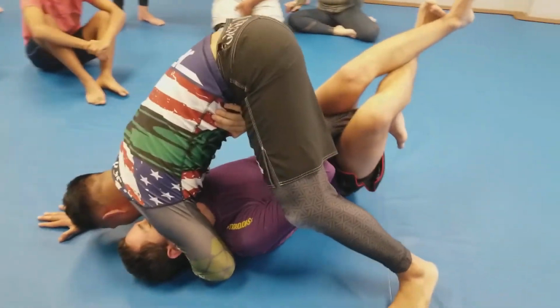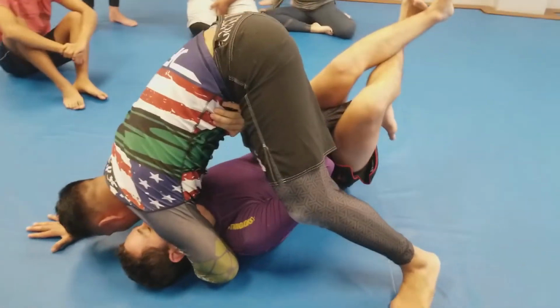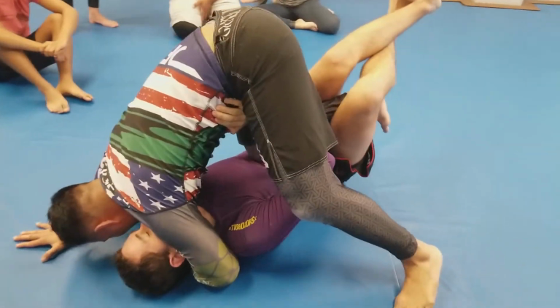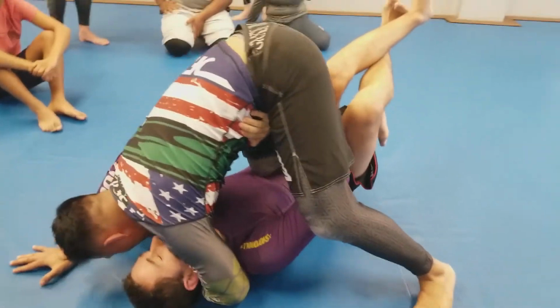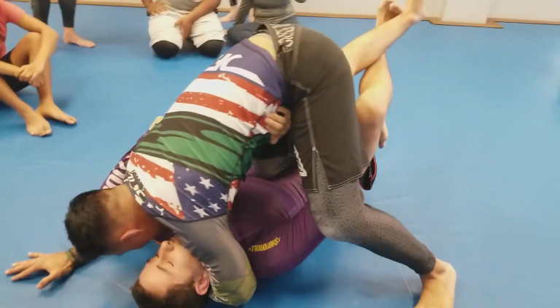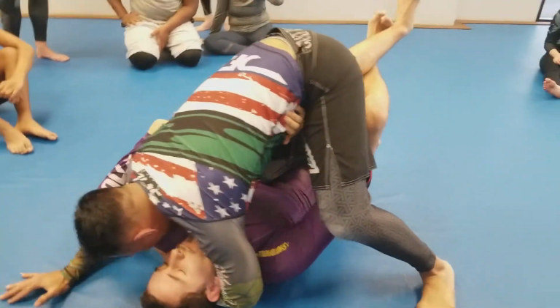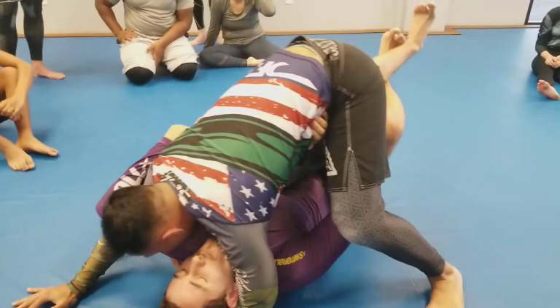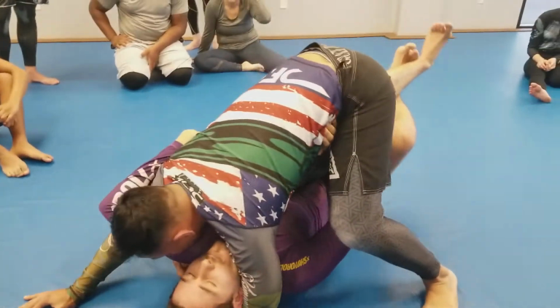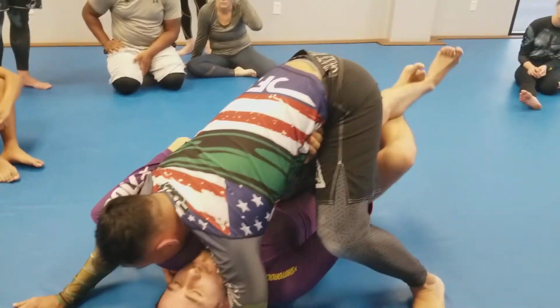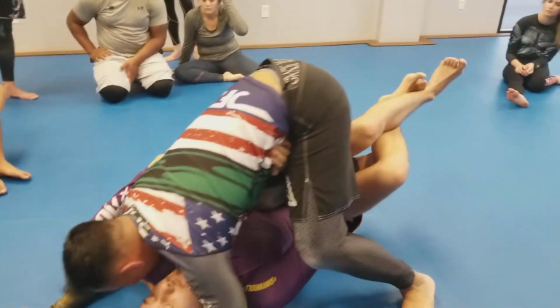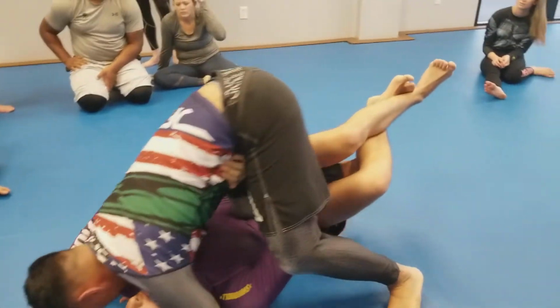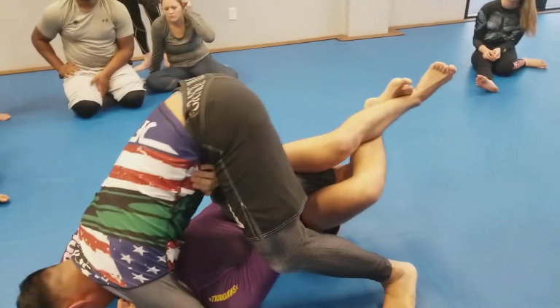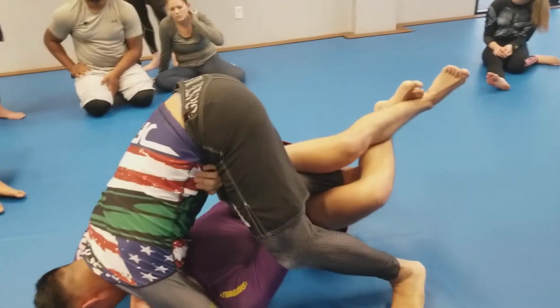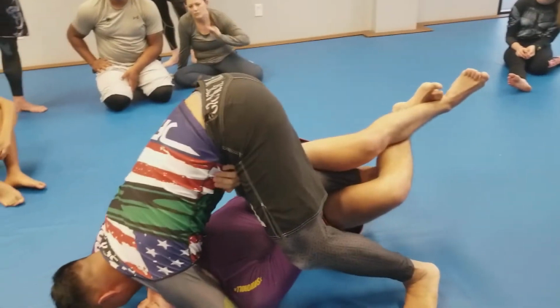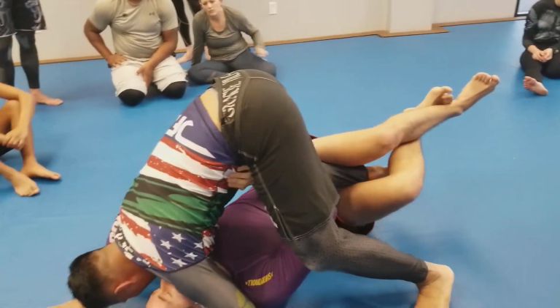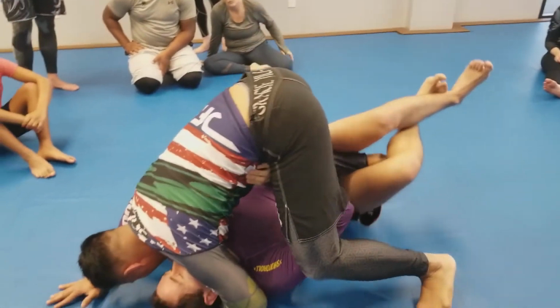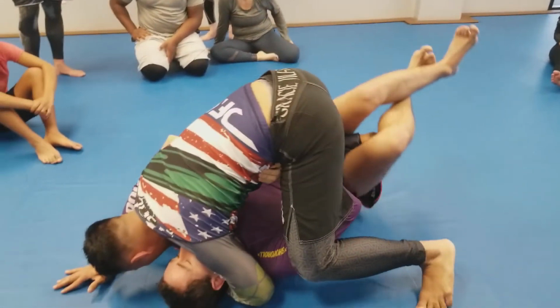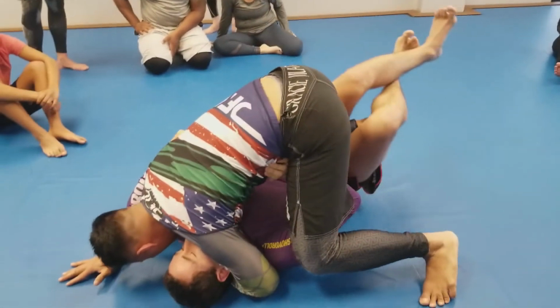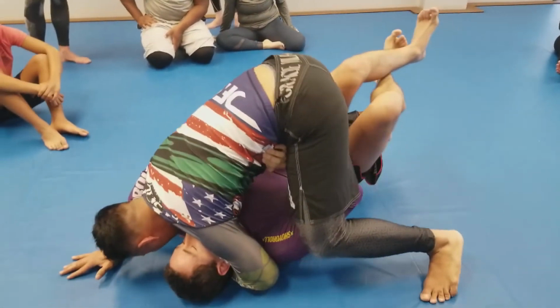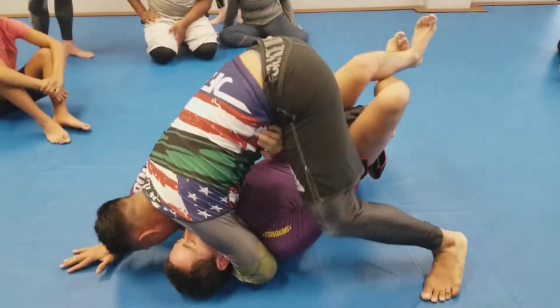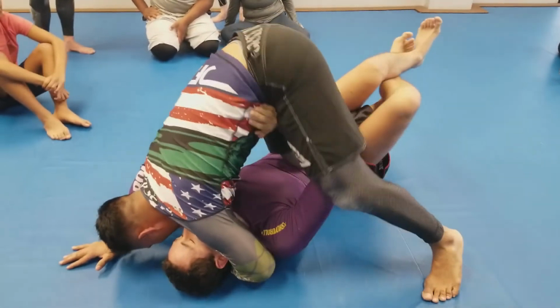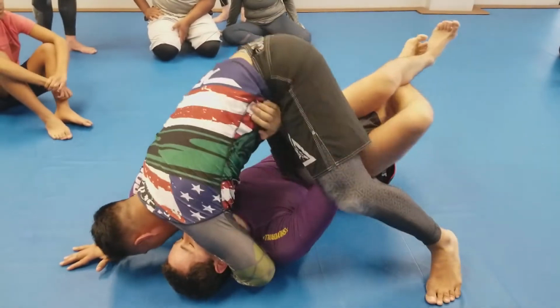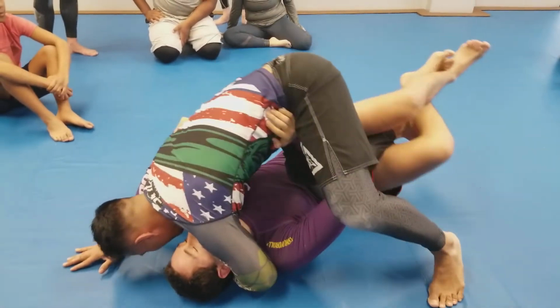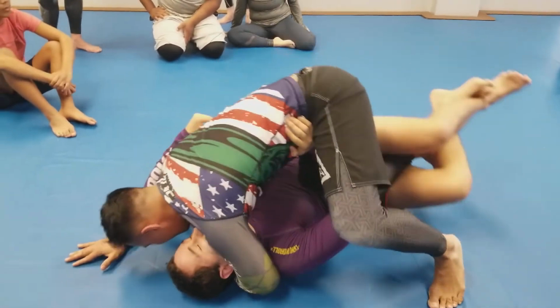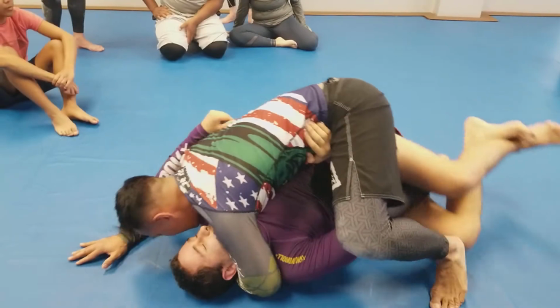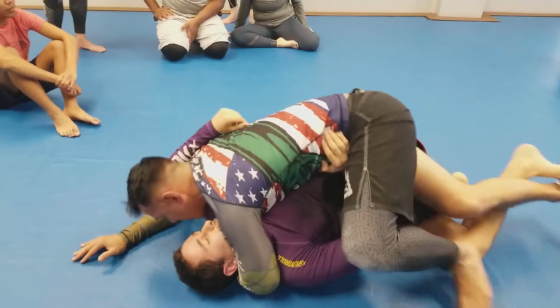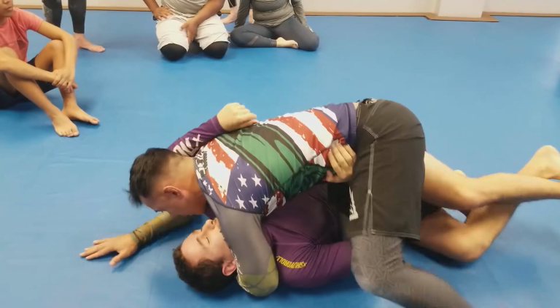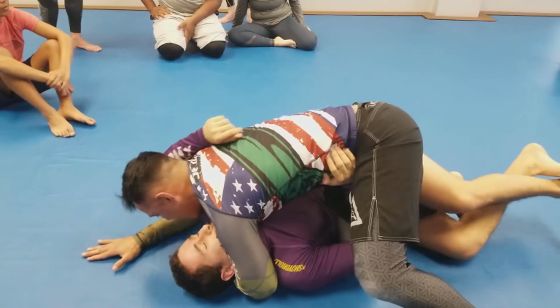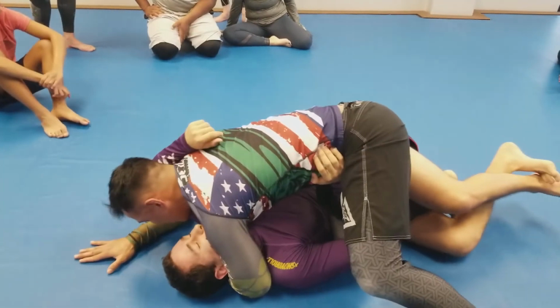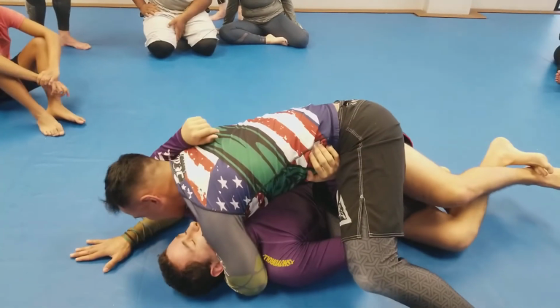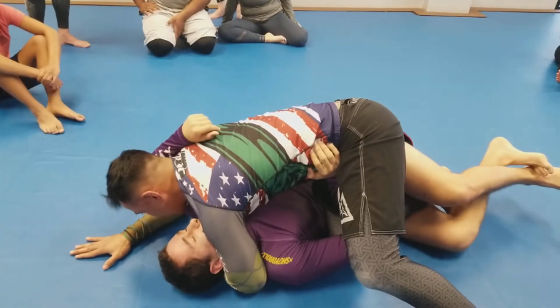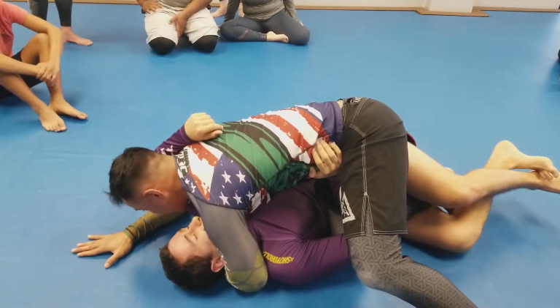From here you can drop your knee to the chest. You can turn it out, or you can come right through just like this.